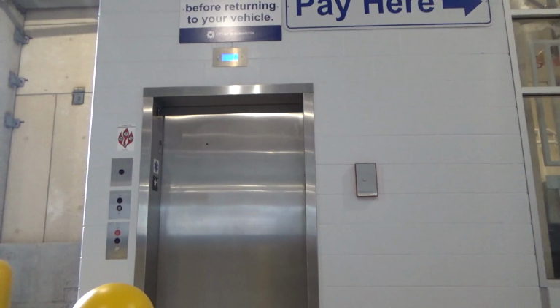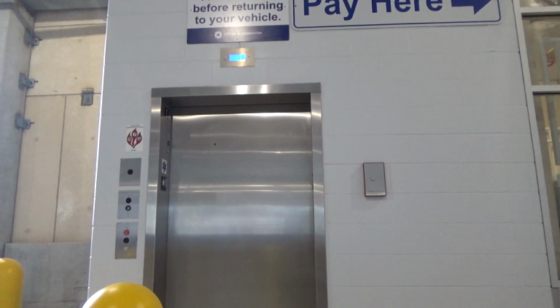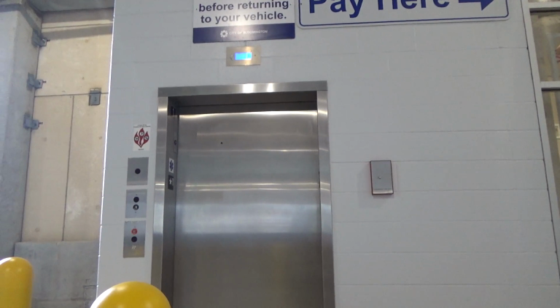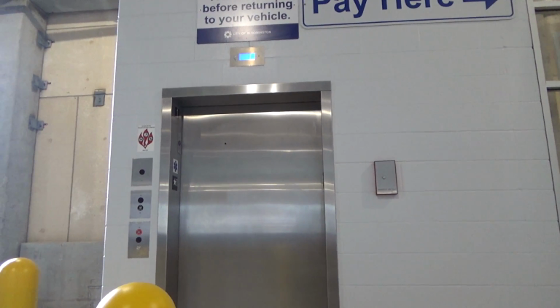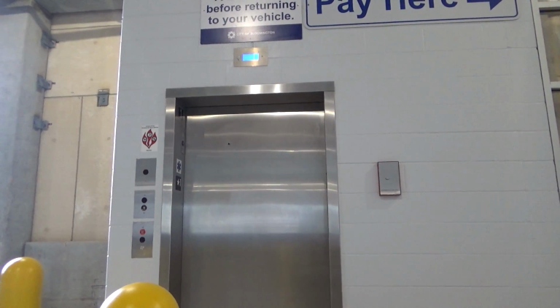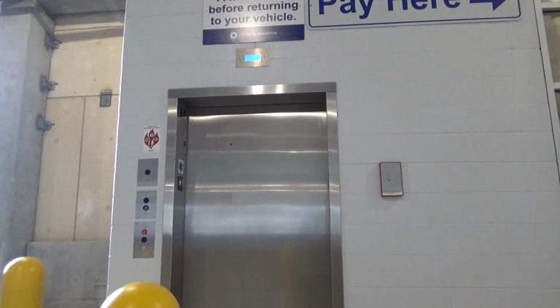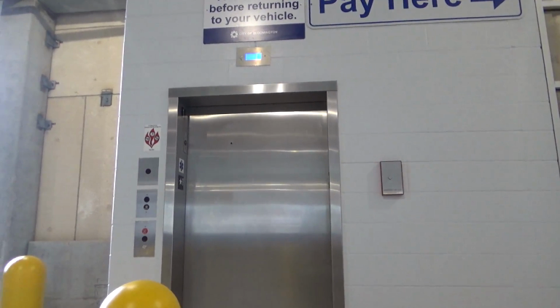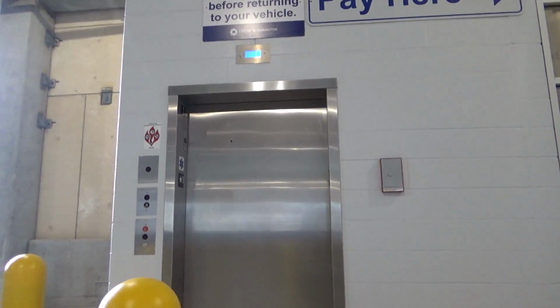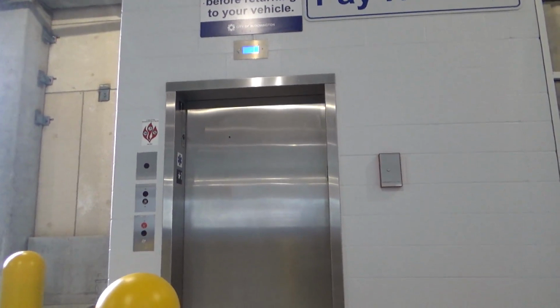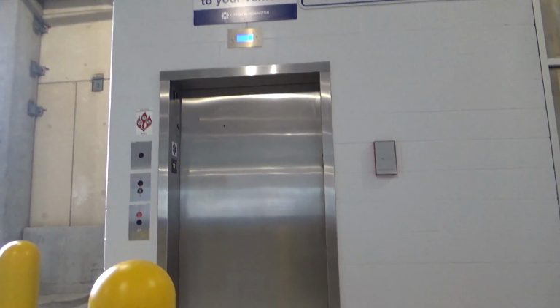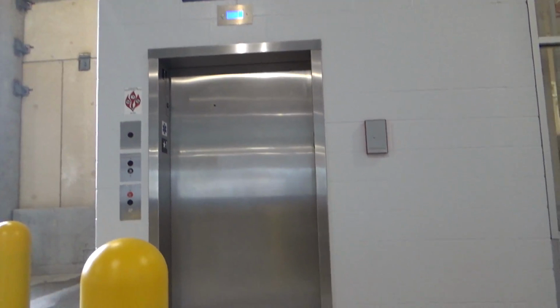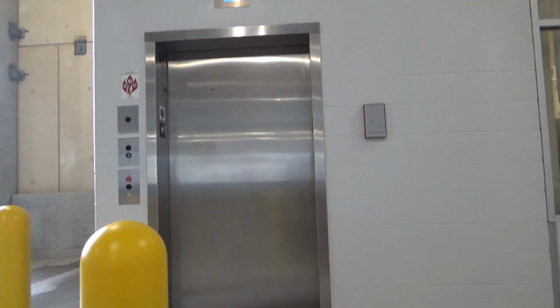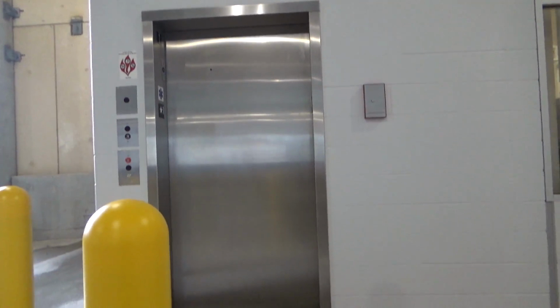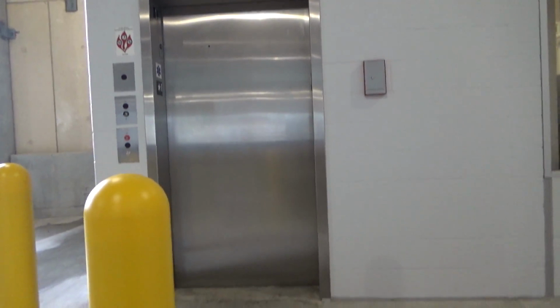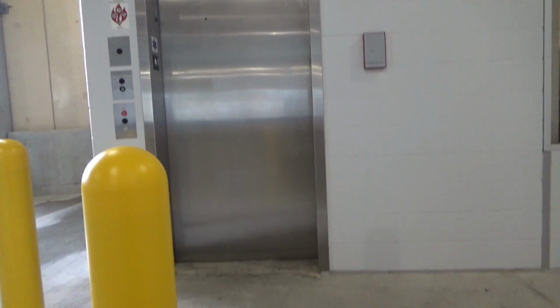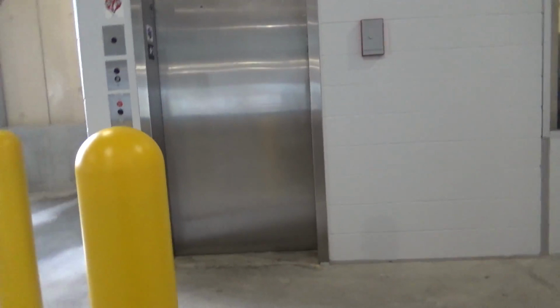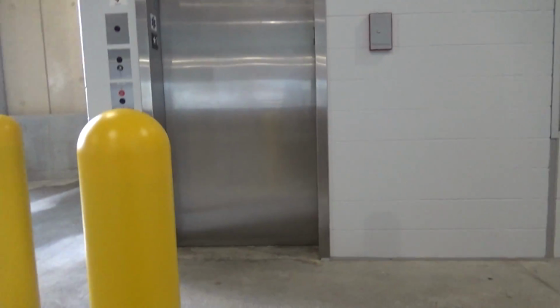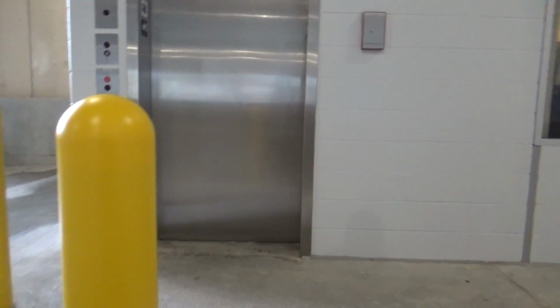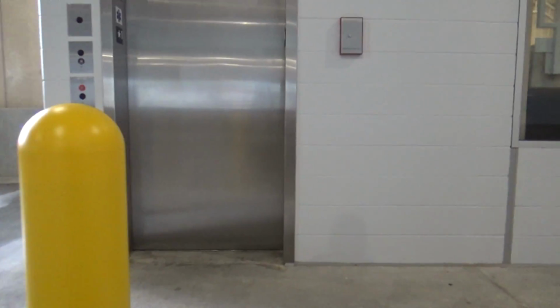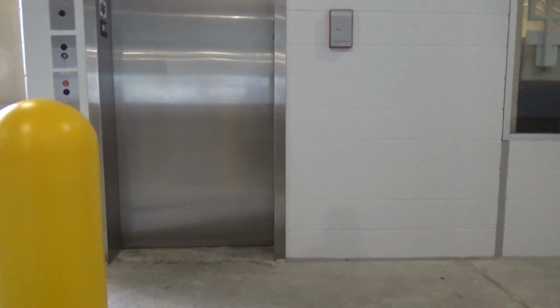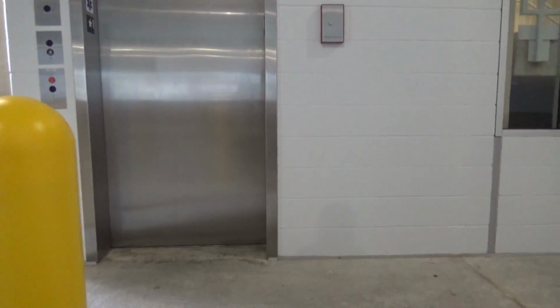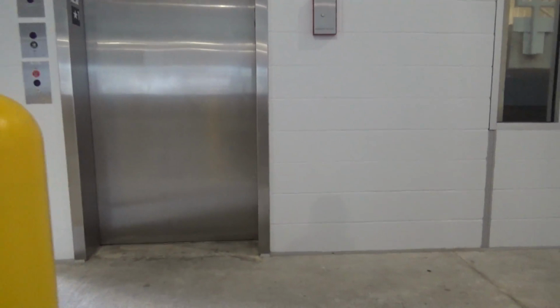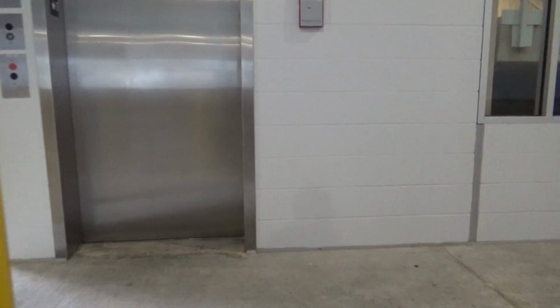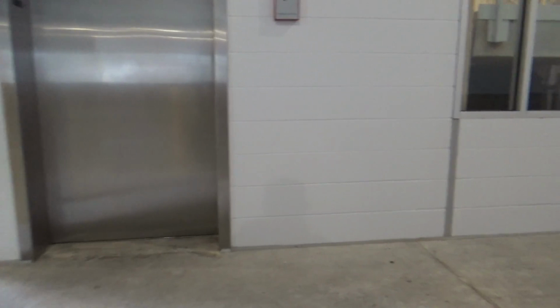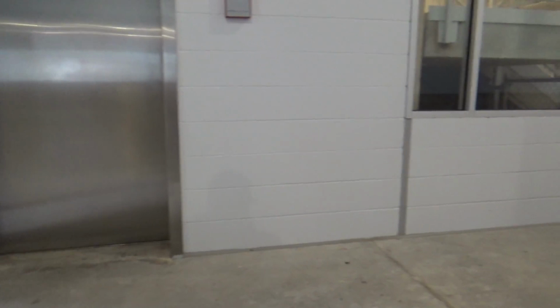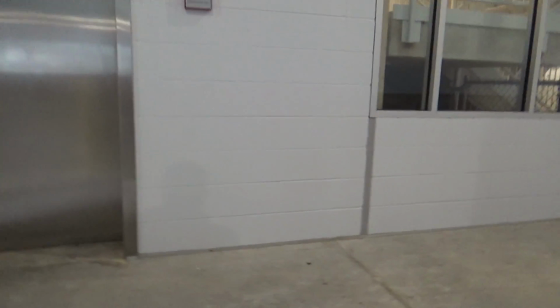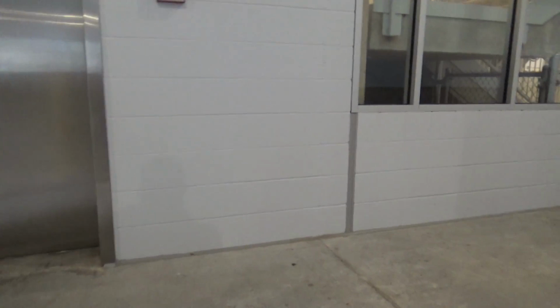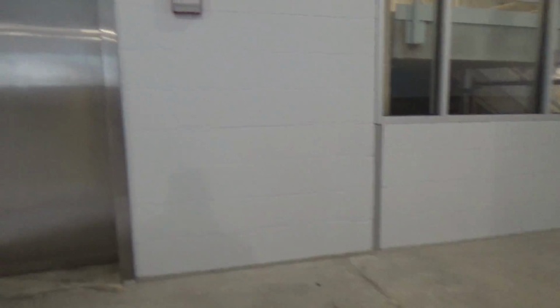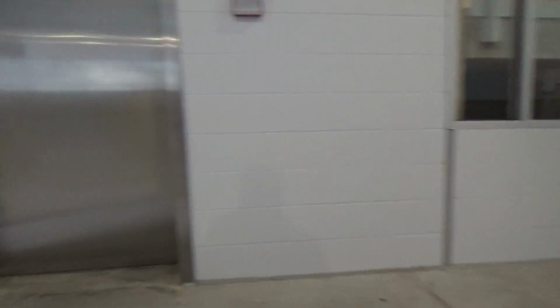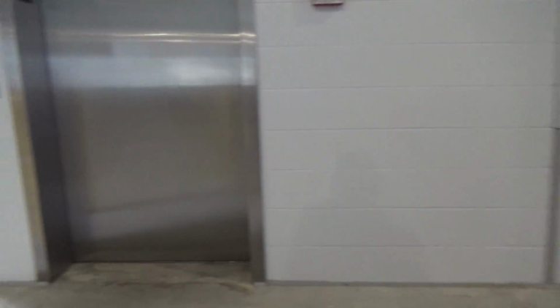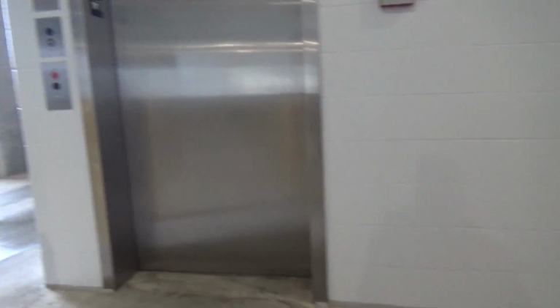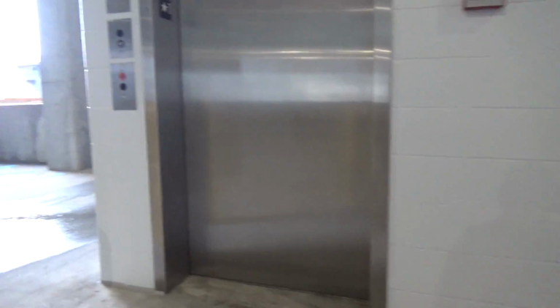Alrighty guys, we're here at a newly rebuilt 4th Street garage here in Bloomington, Indiana.